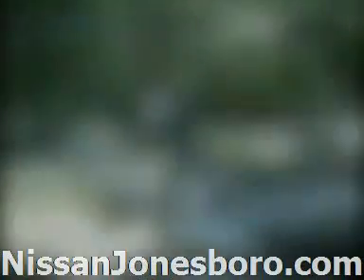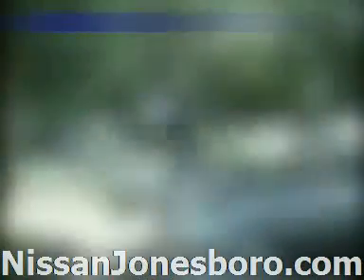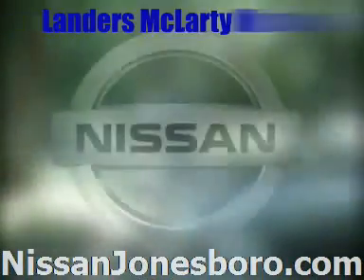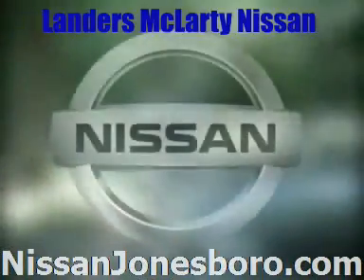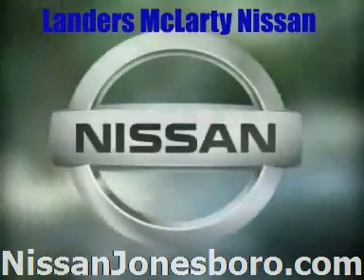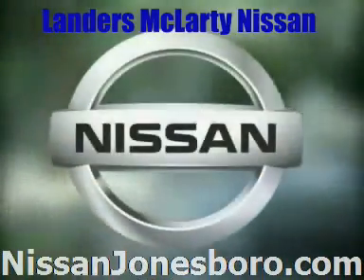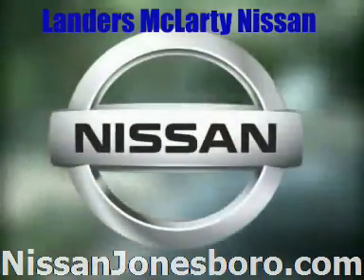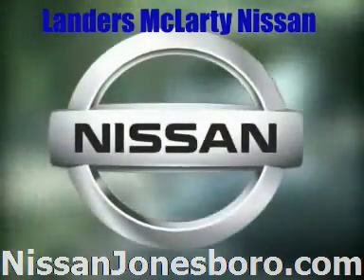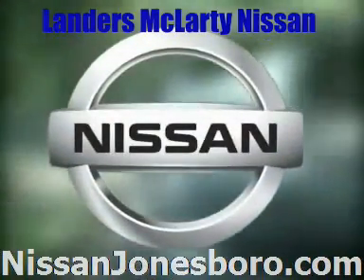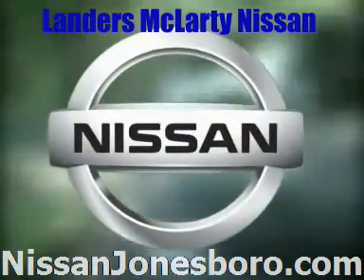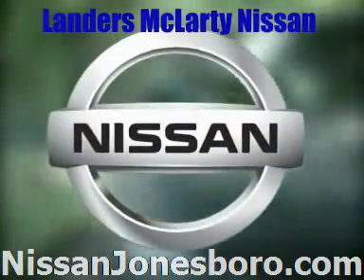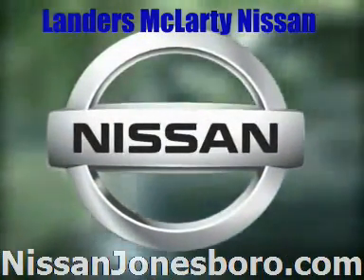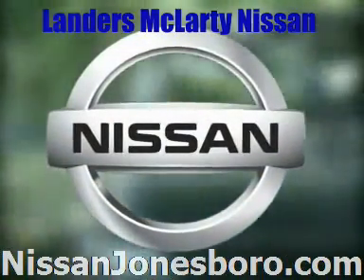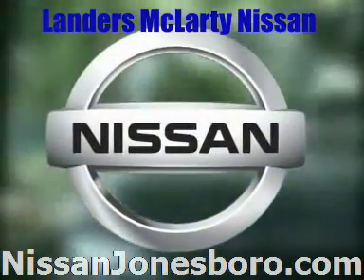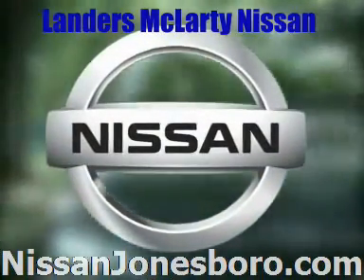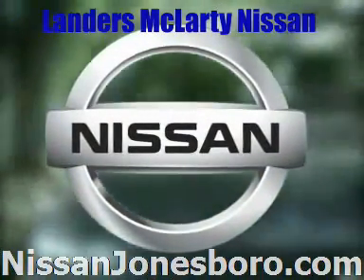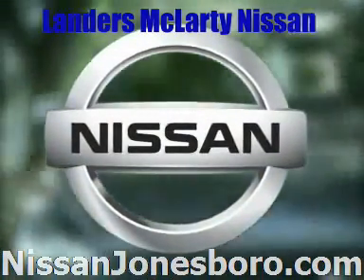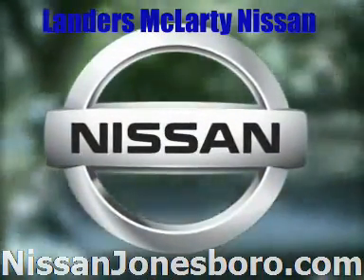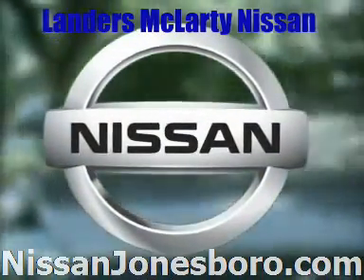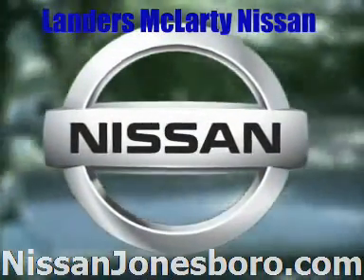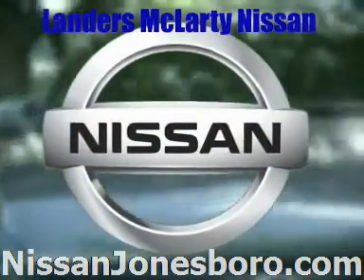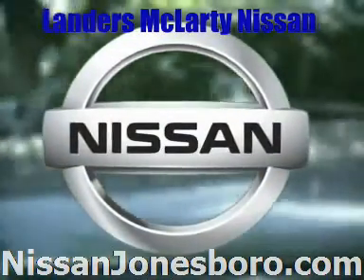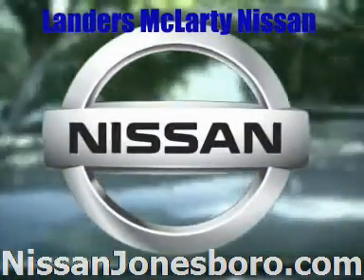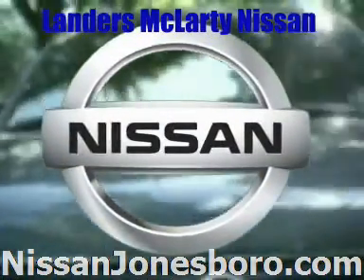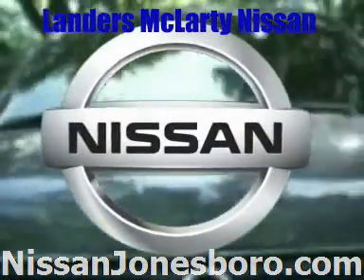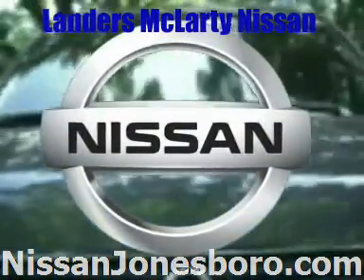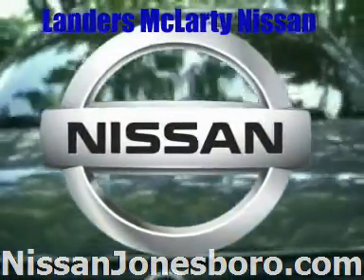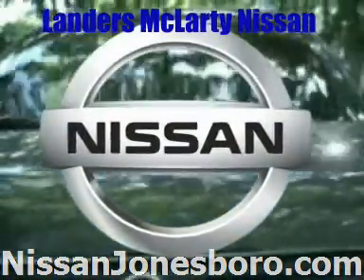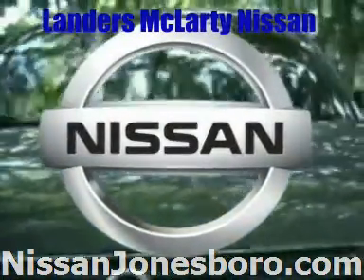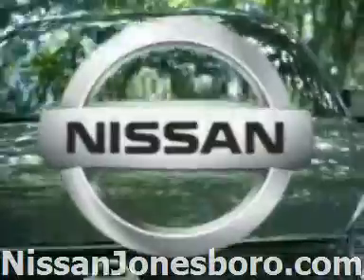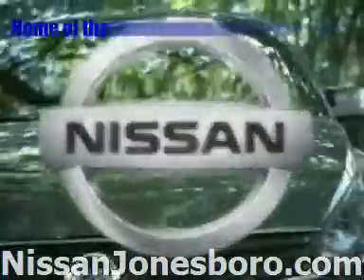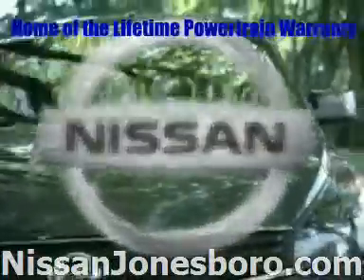Show off your individuality and embrace the possibilities. The 2009 Nissan Quest.